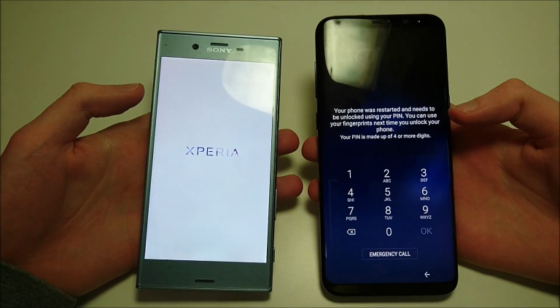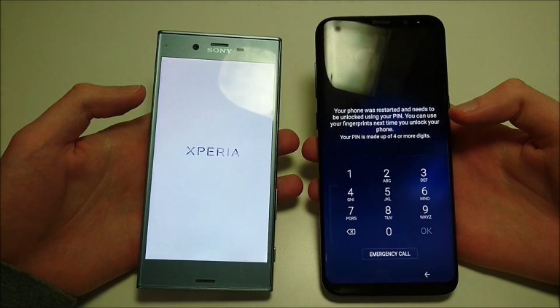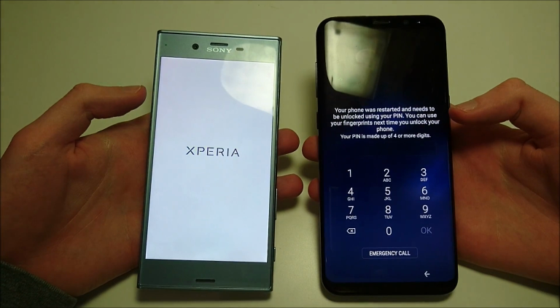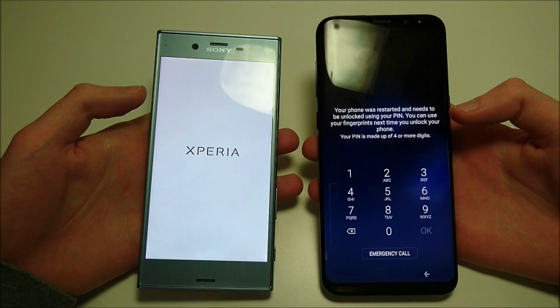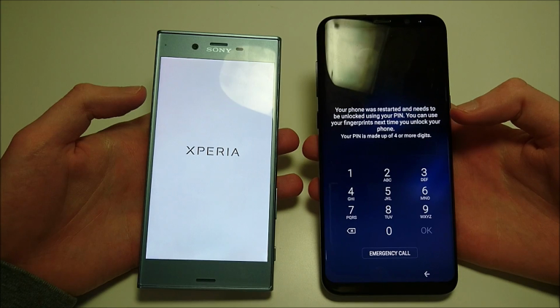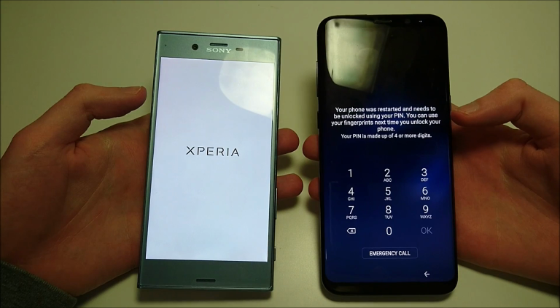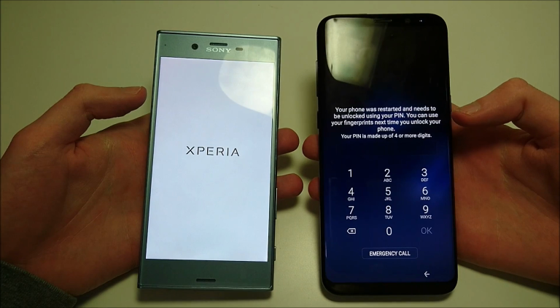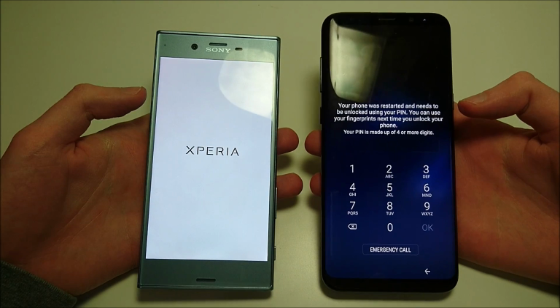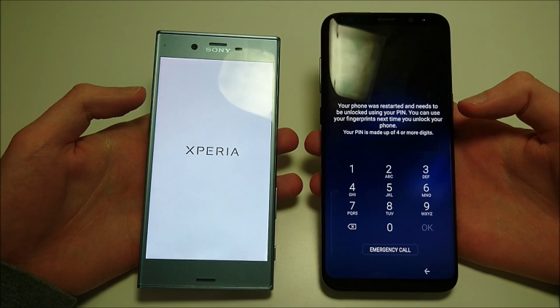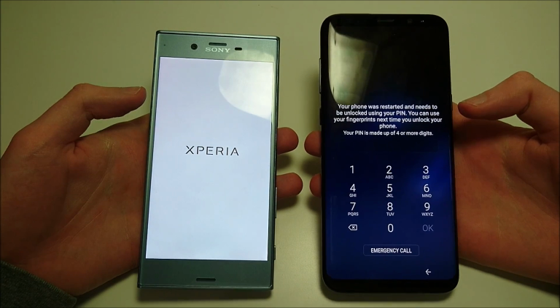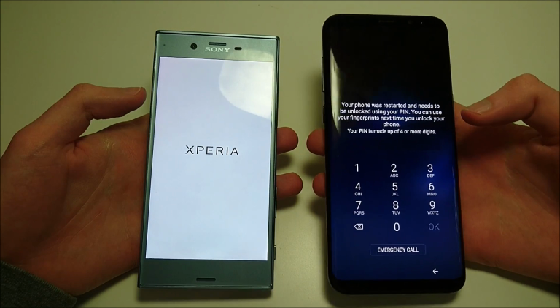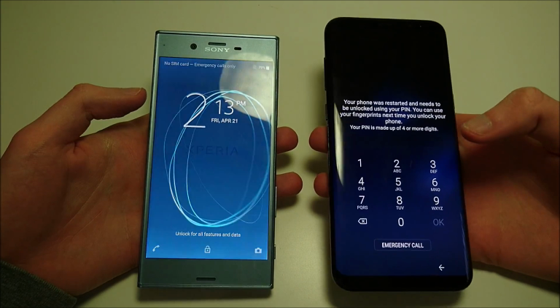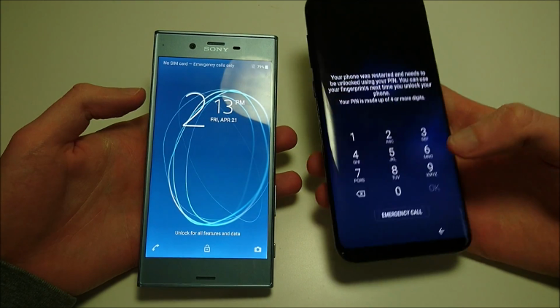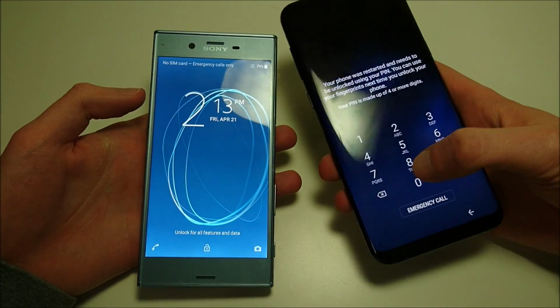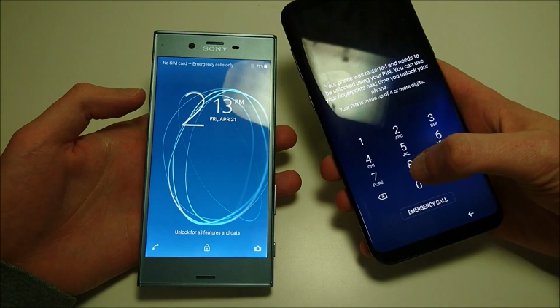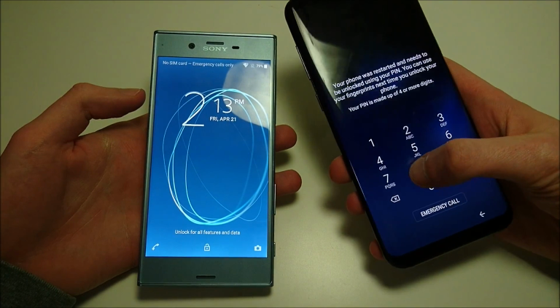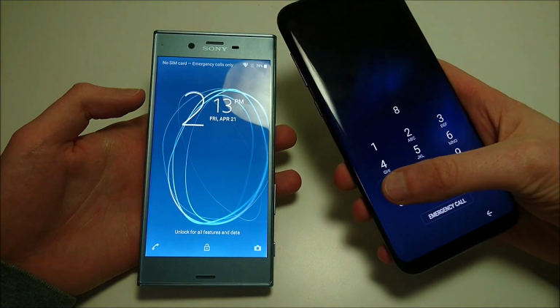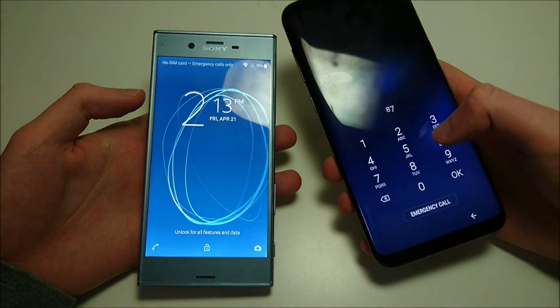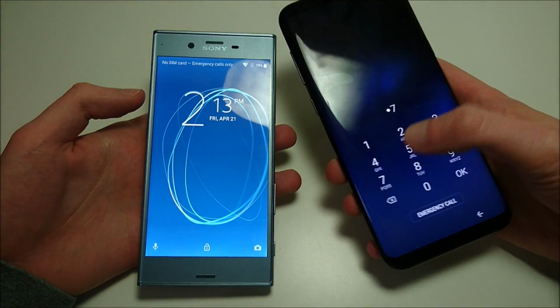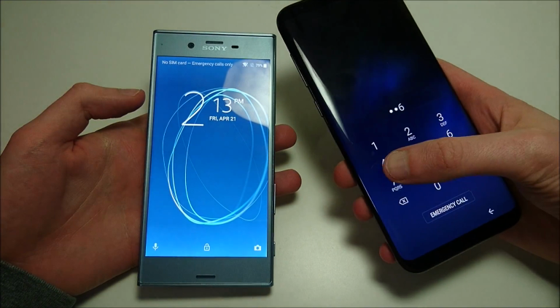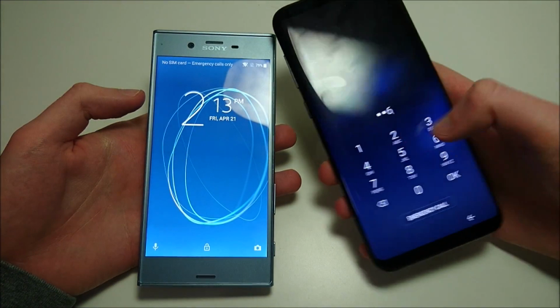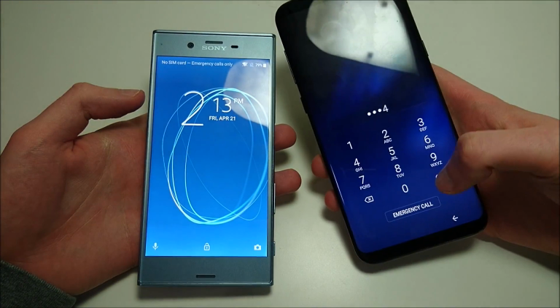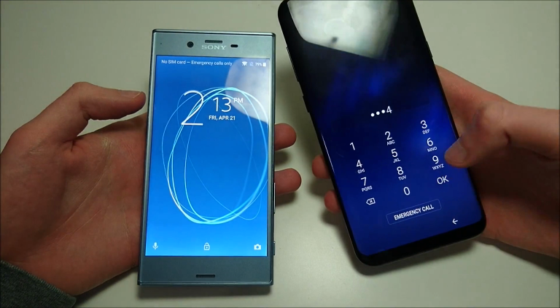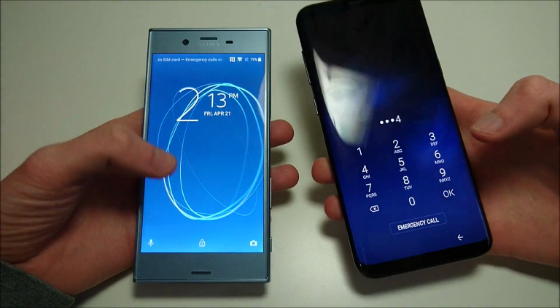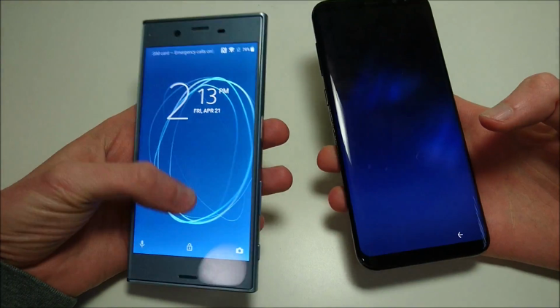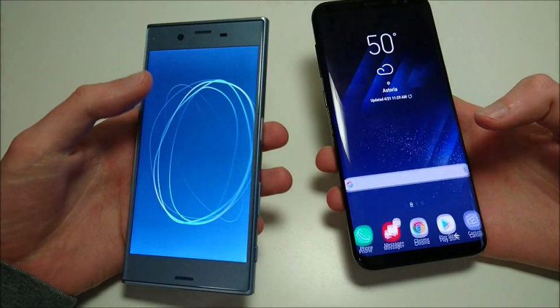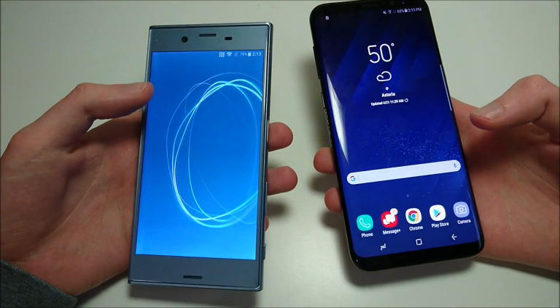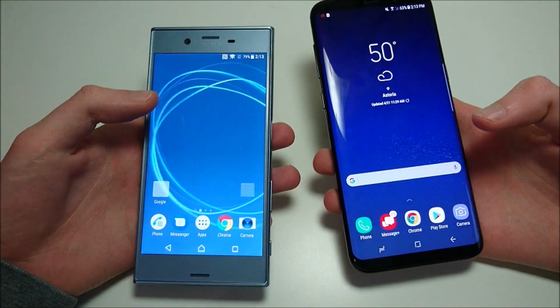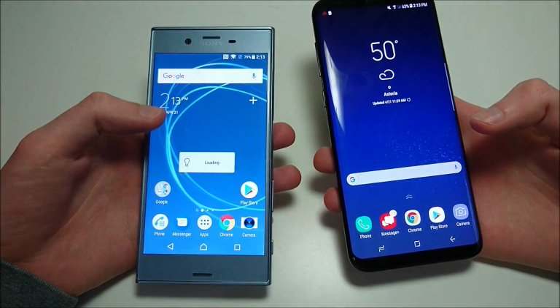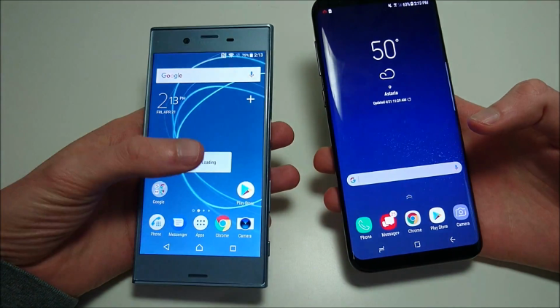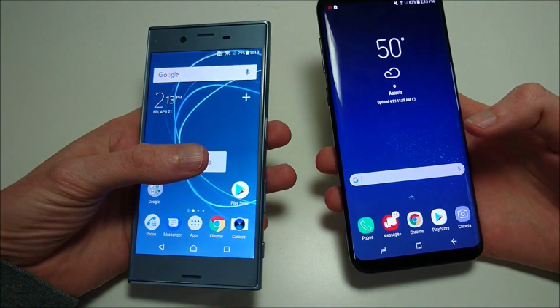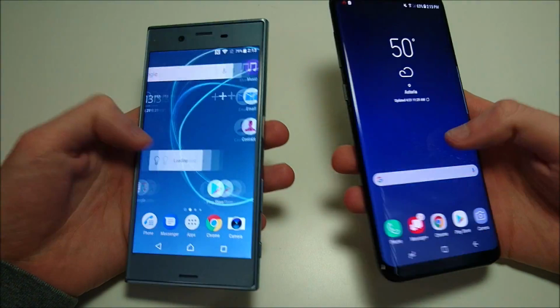The Samsung easily wins the boot up test here, and the Sony is up as well.